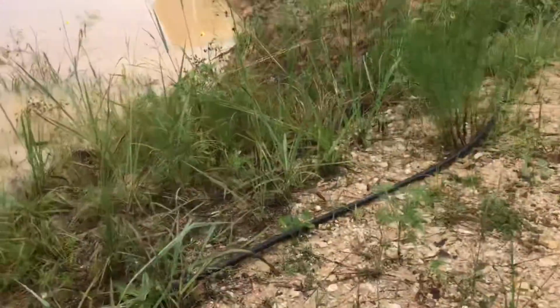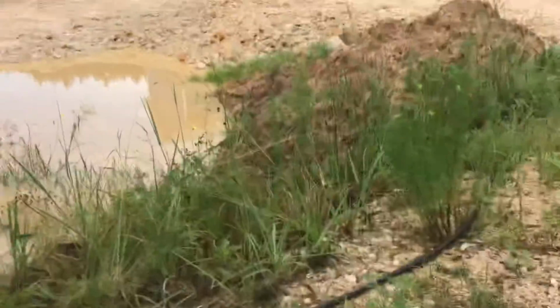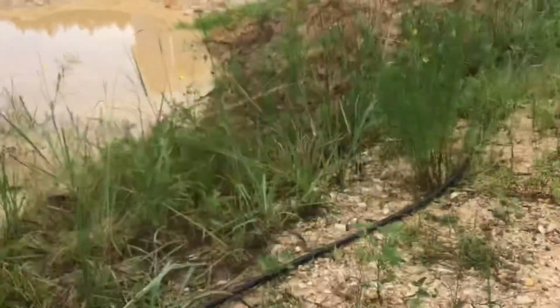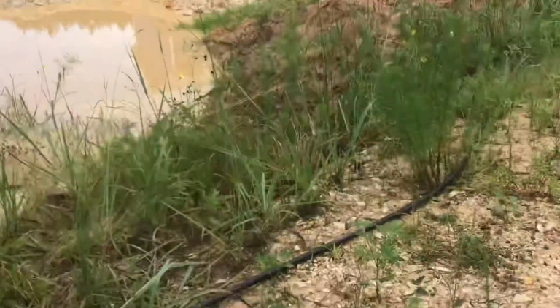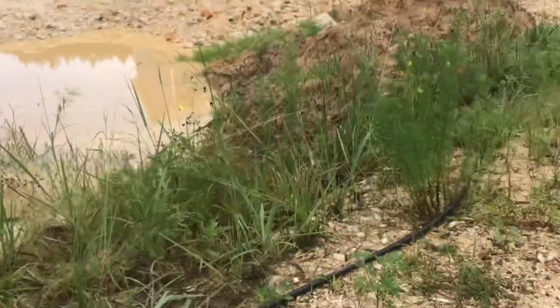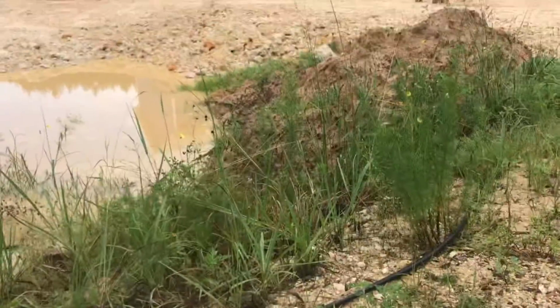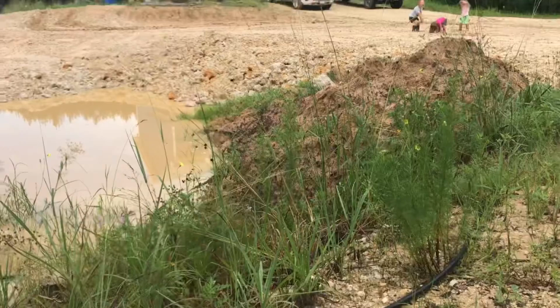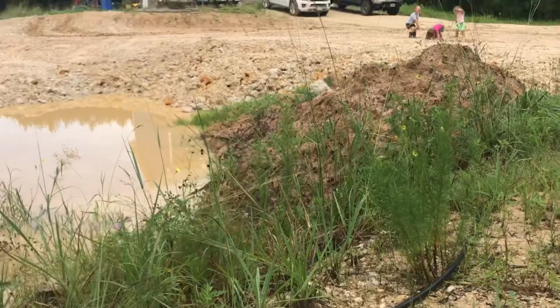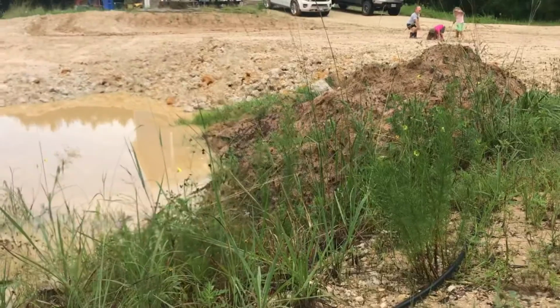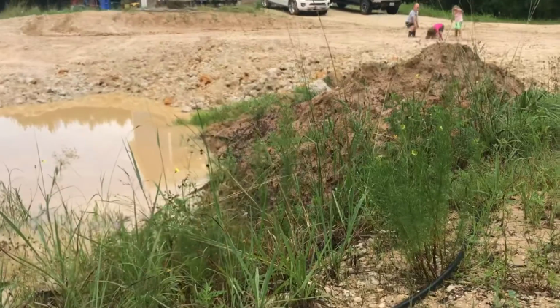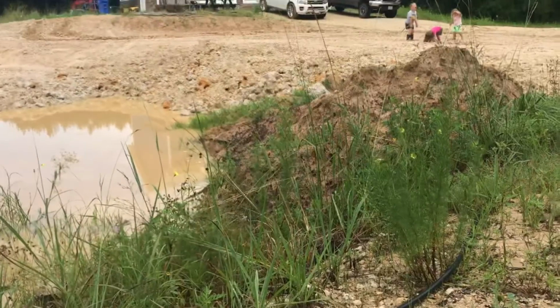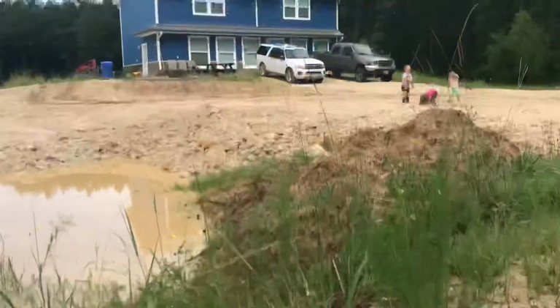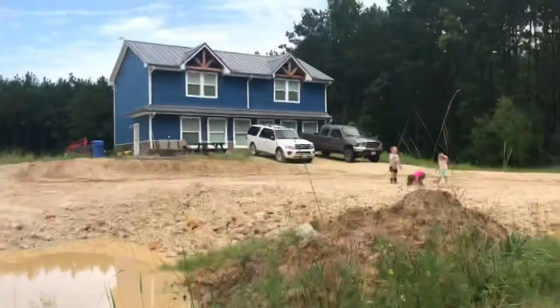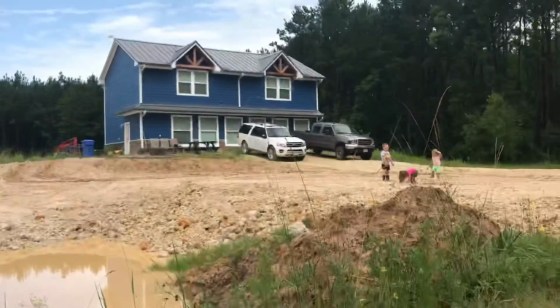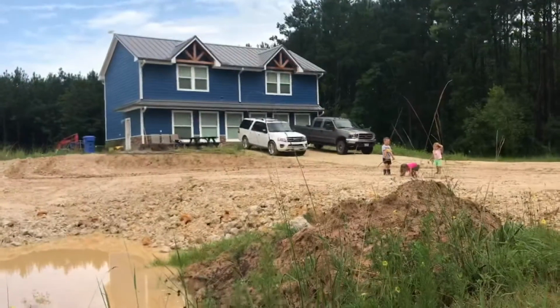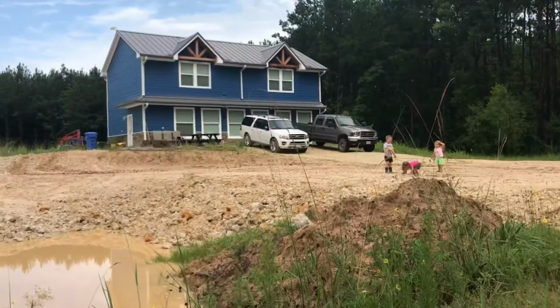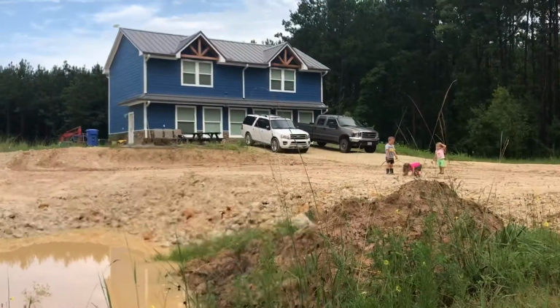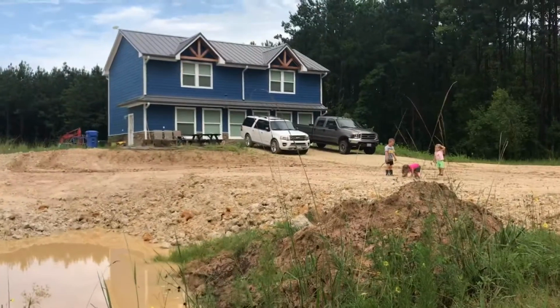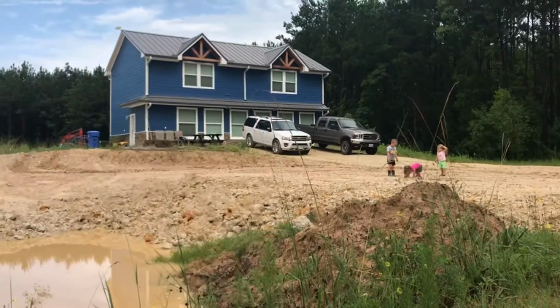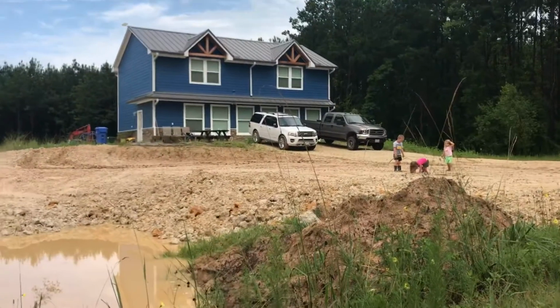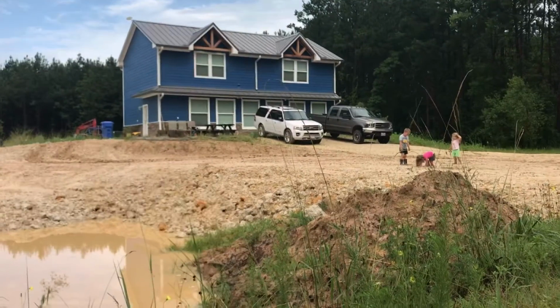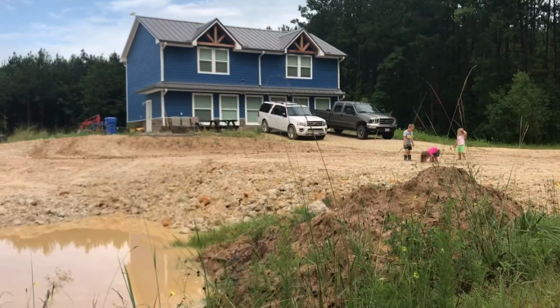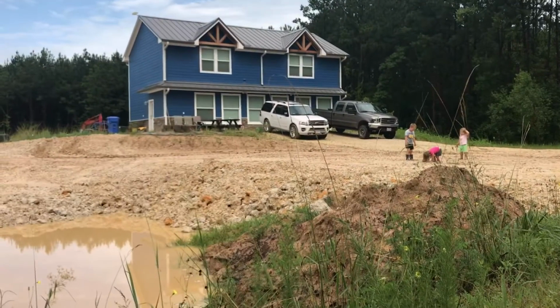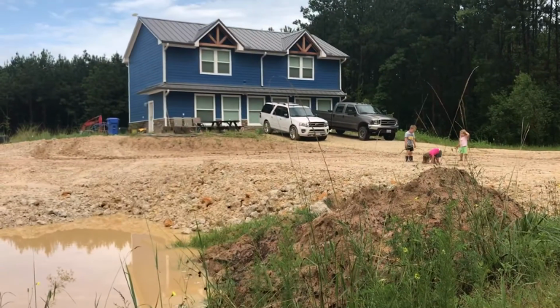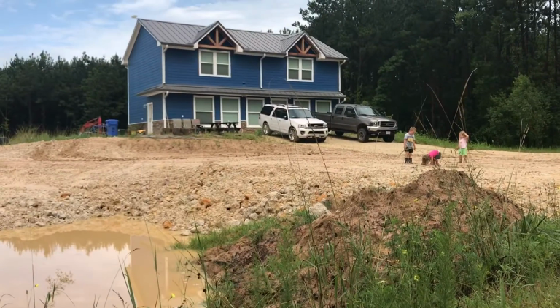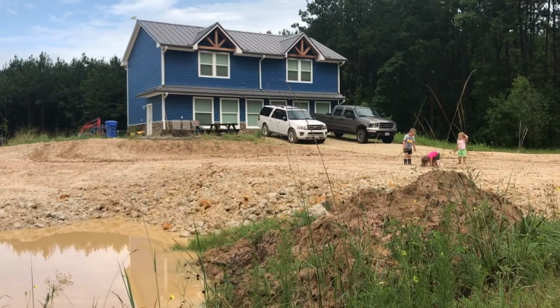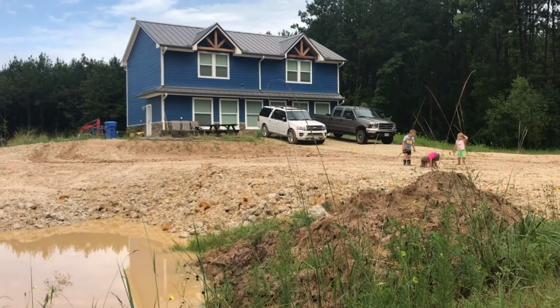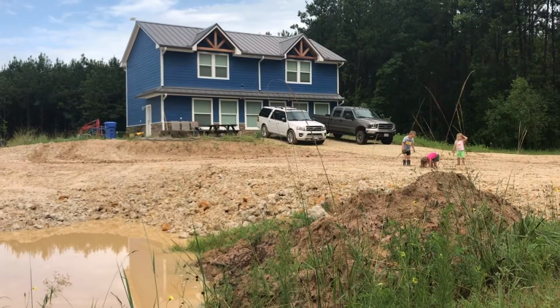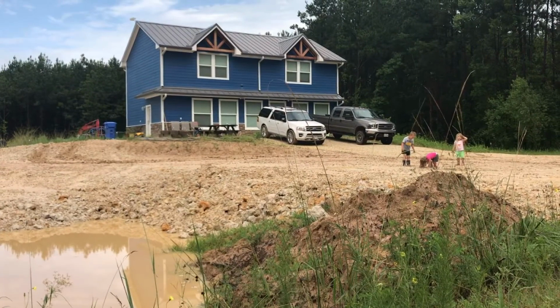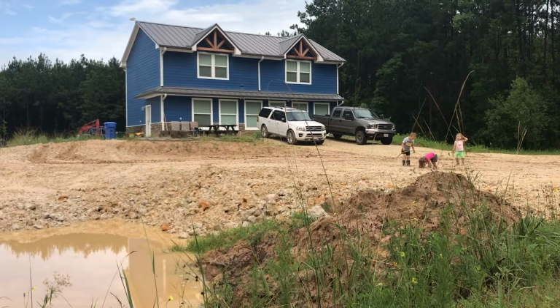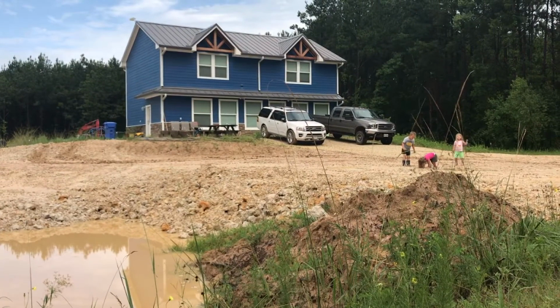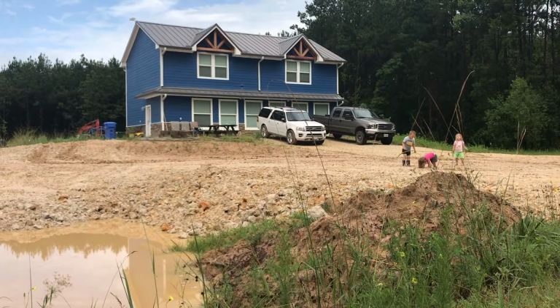We'll just let you guys see this epic action. These kids can't help but get stuck in the mud.